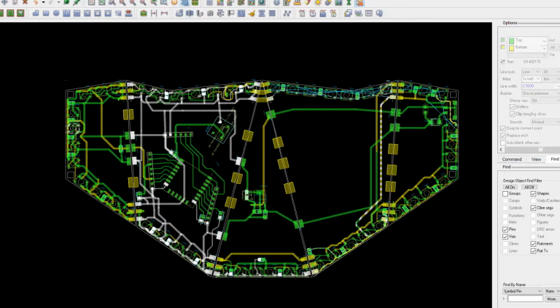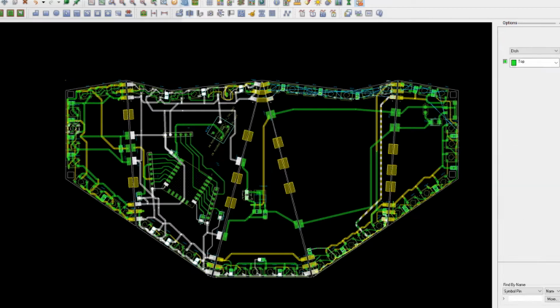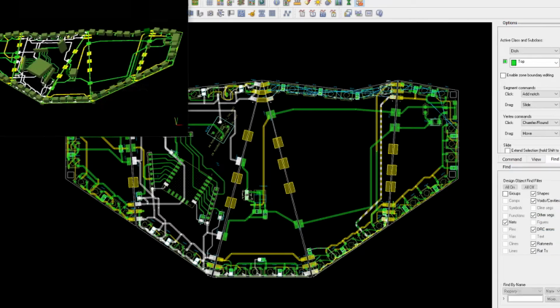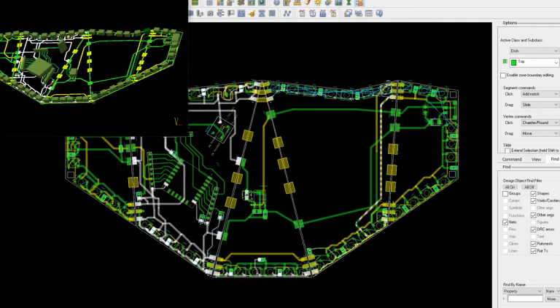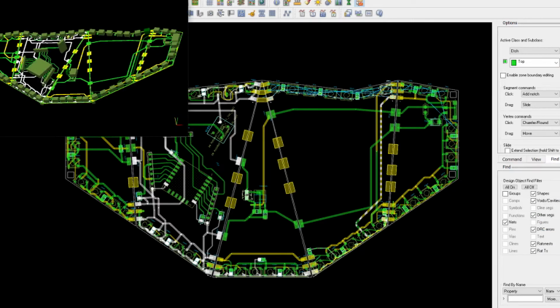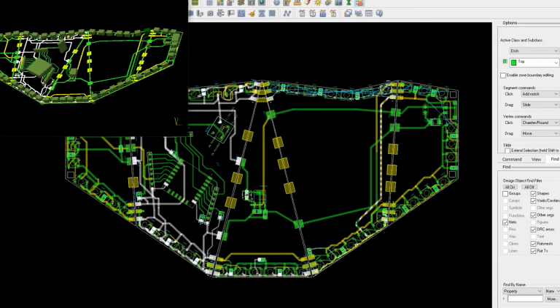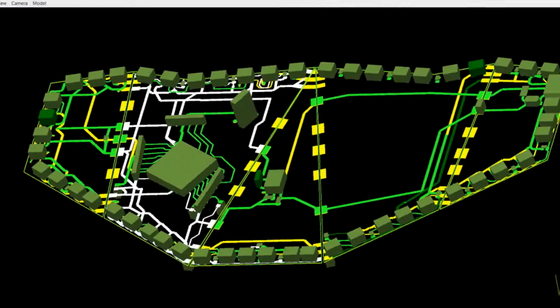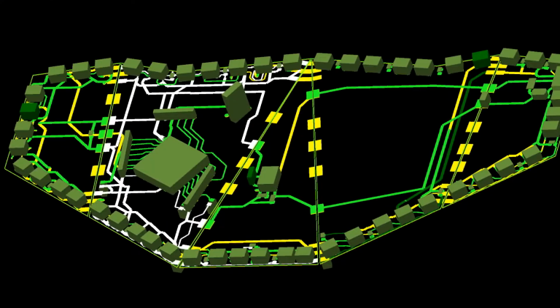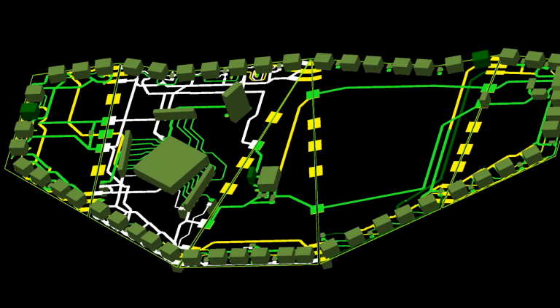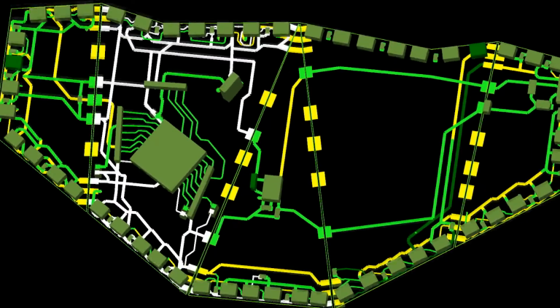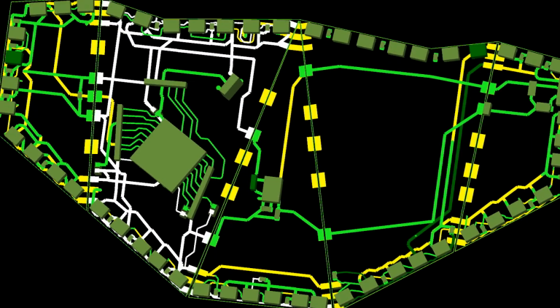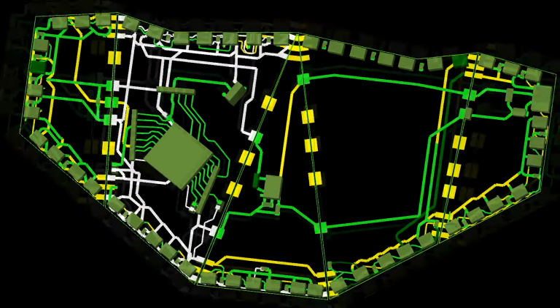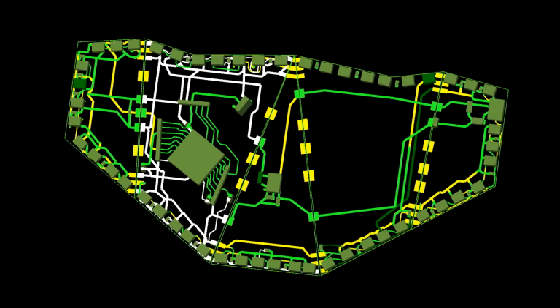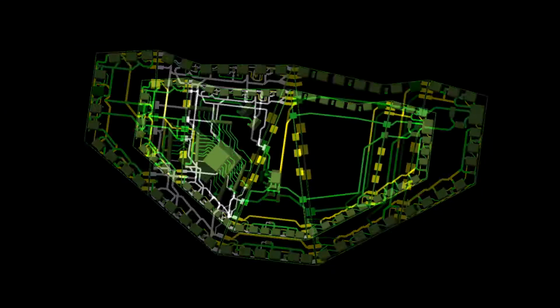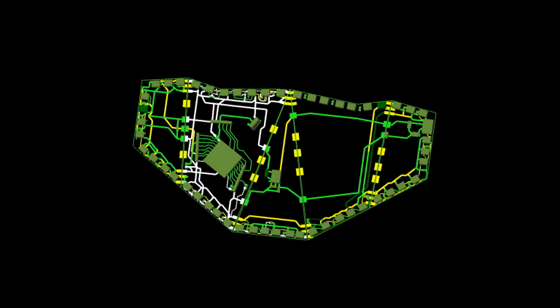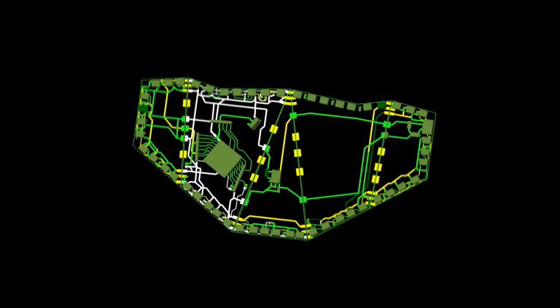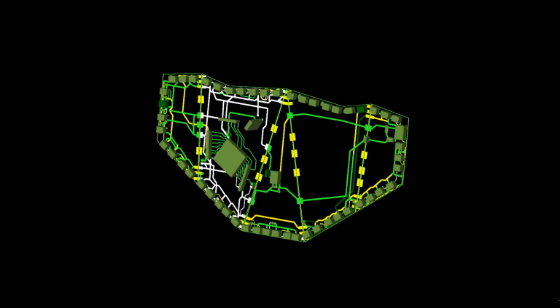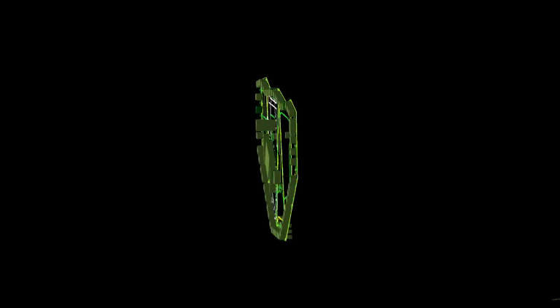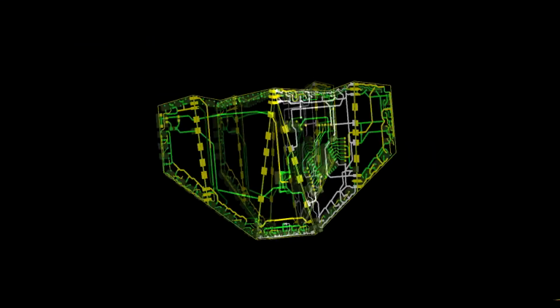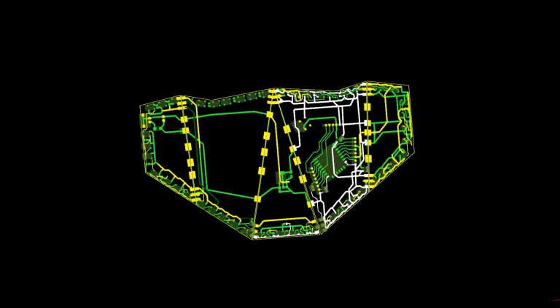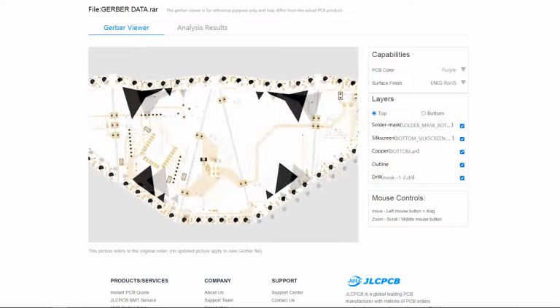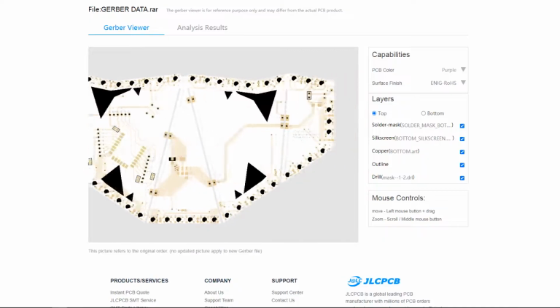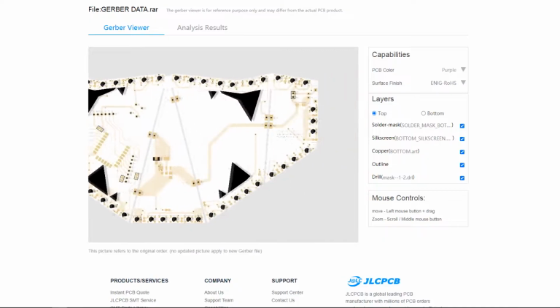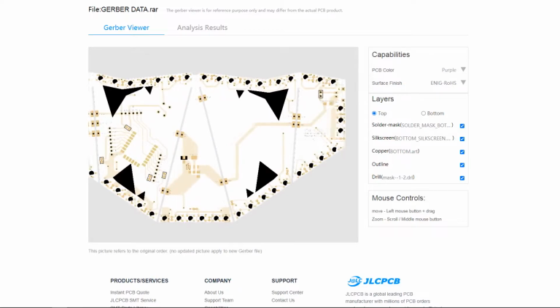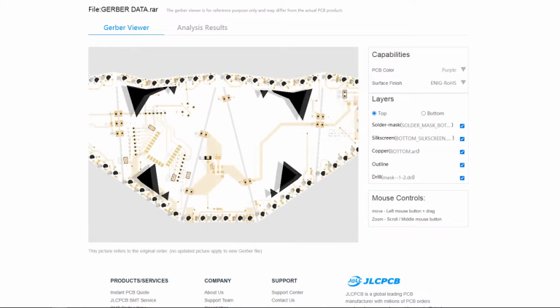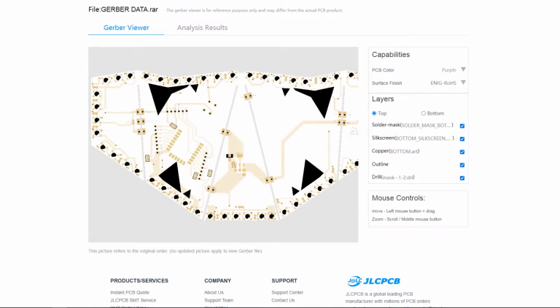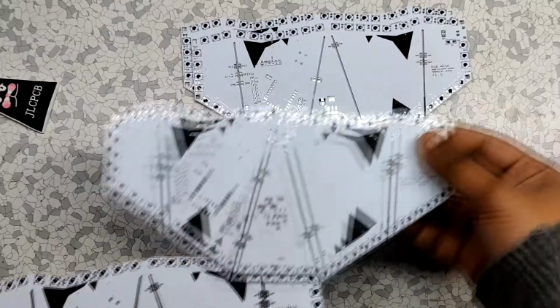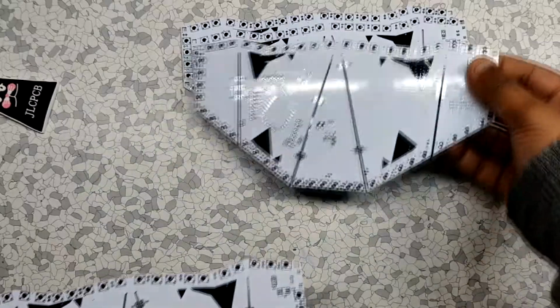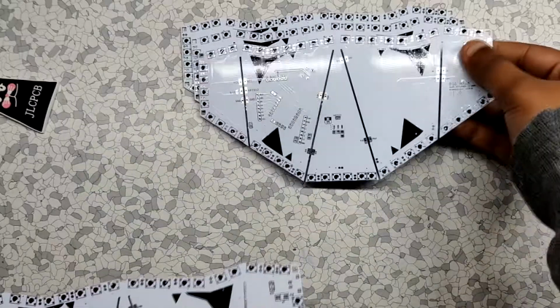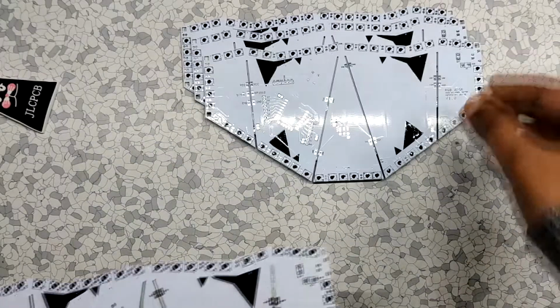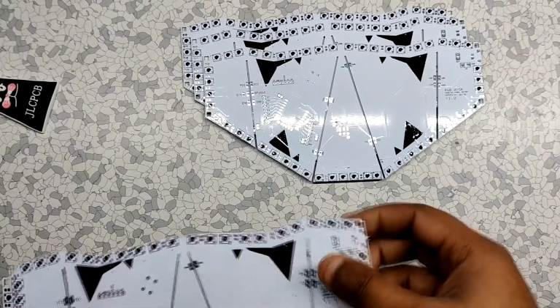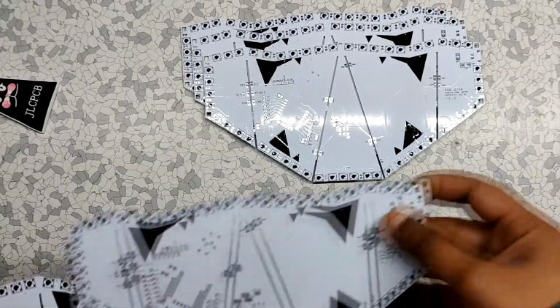After finishing the PCB design, I sent the Gerber data to JLCPCB for samples and received them after a few weeks.